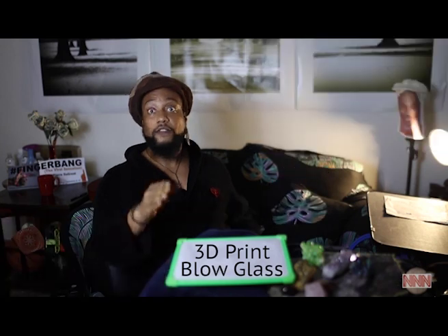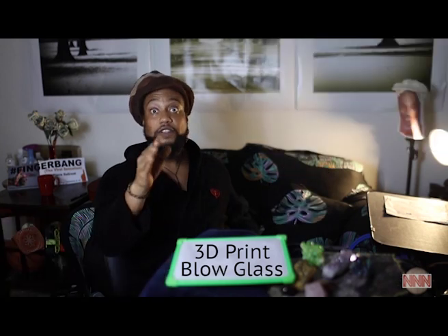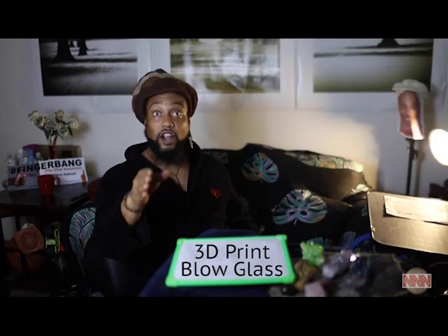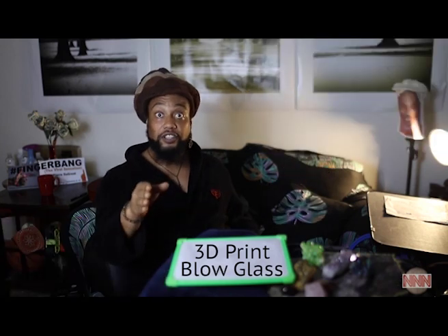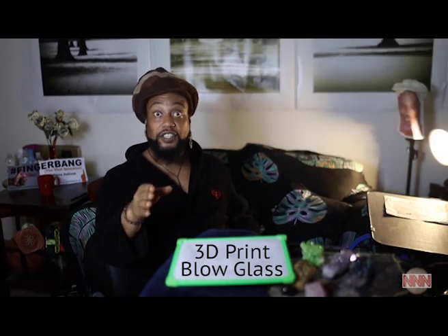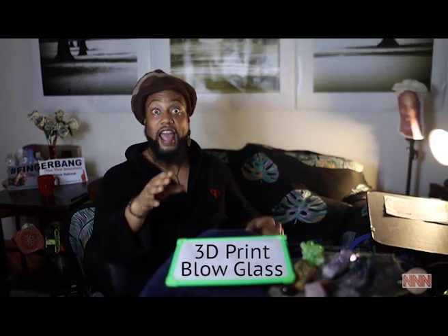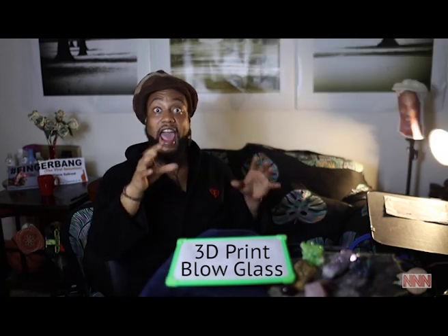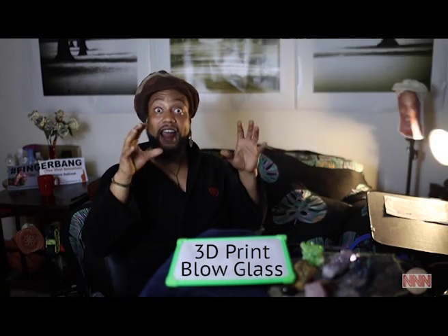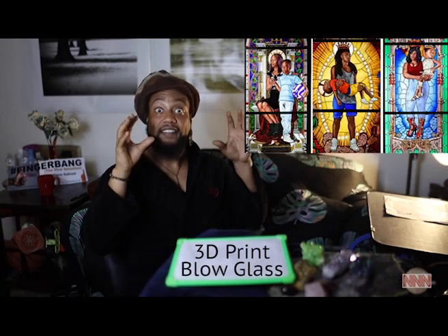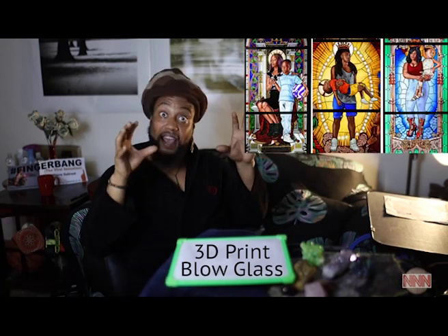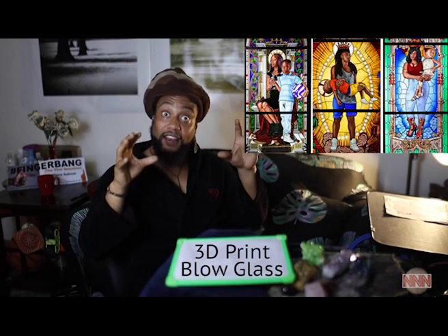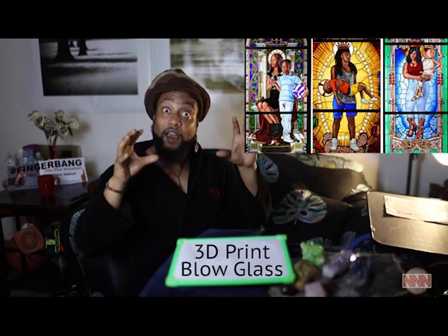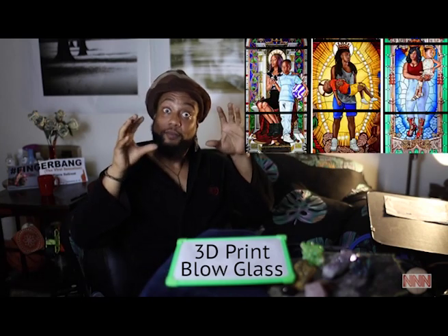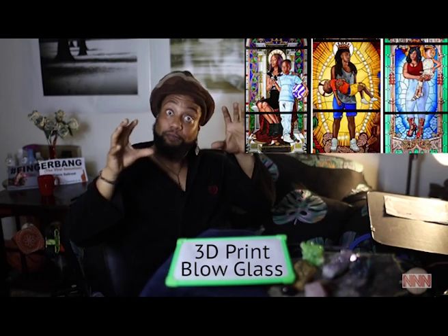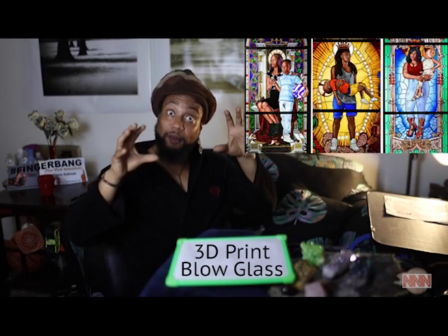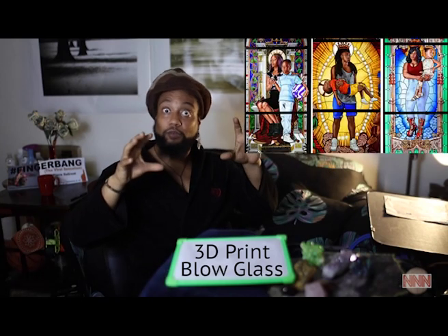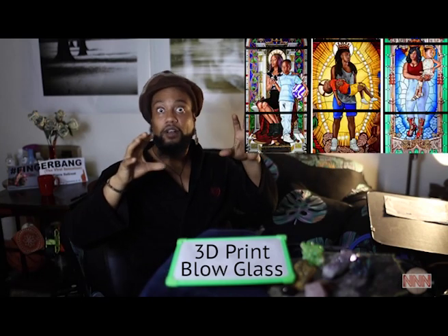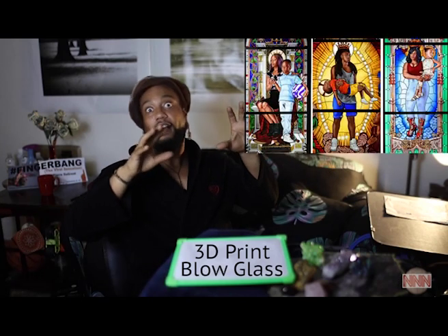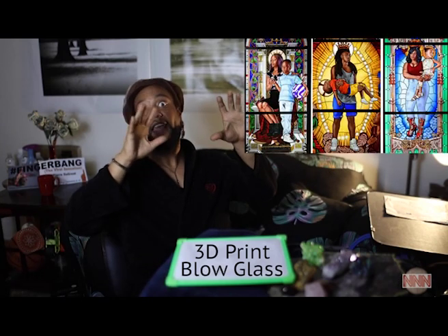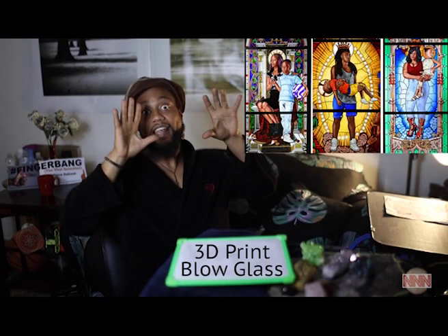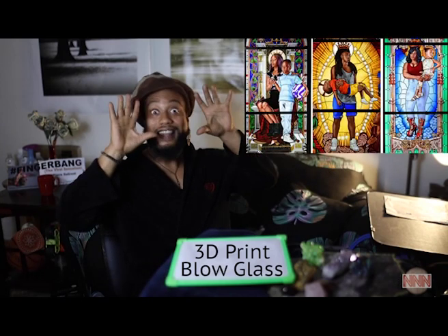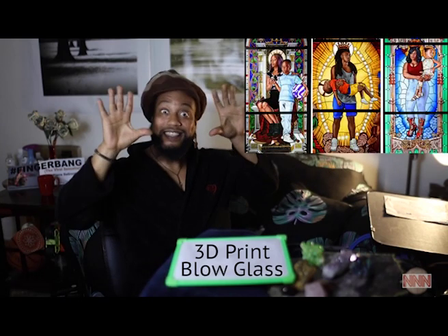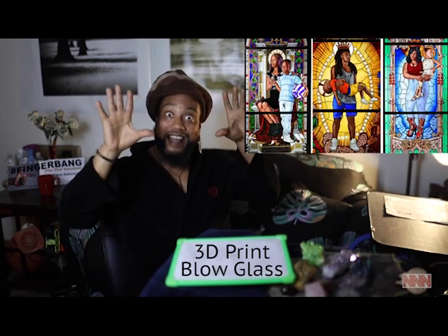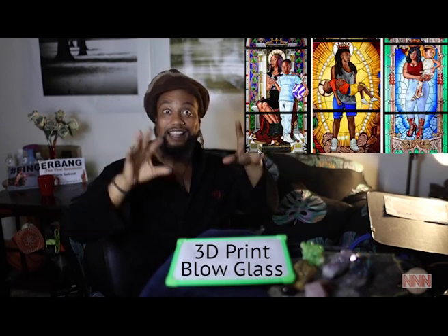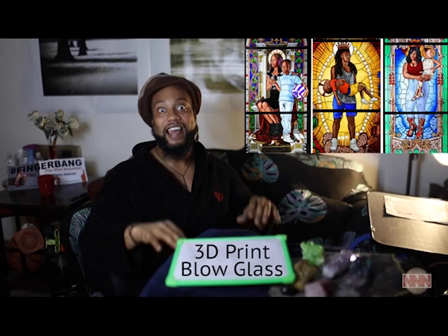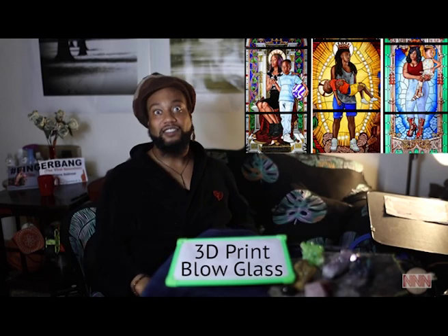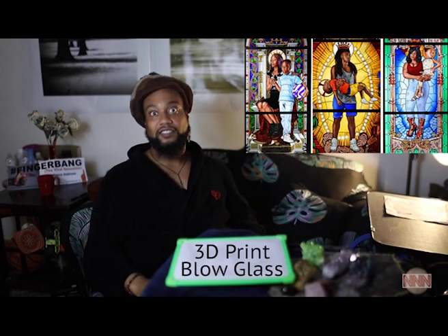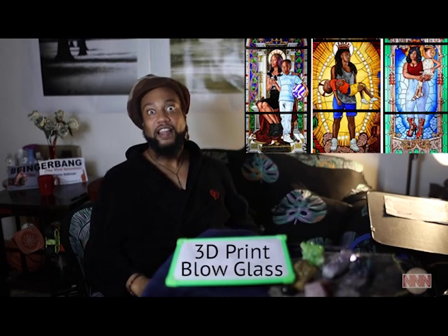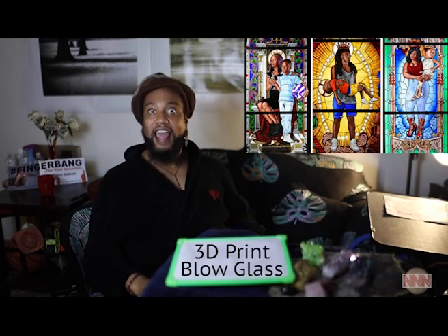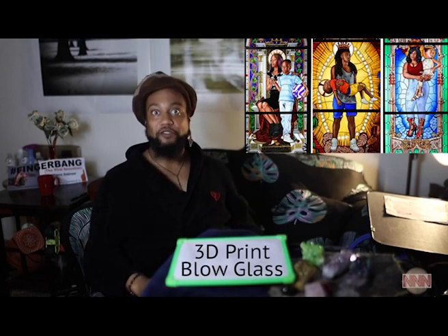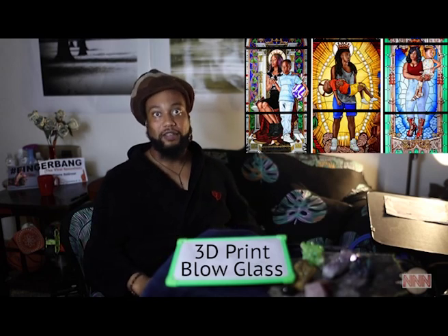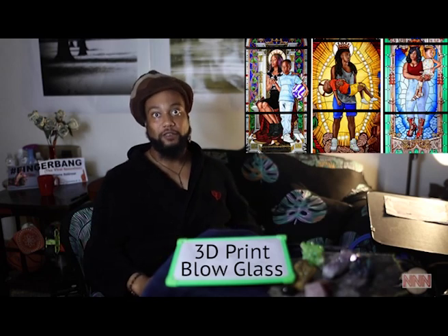What if the churches had dead people in the stained glass? That would be dope.